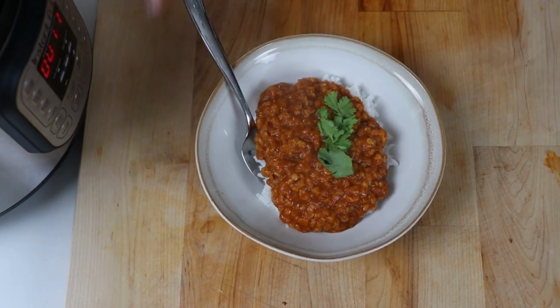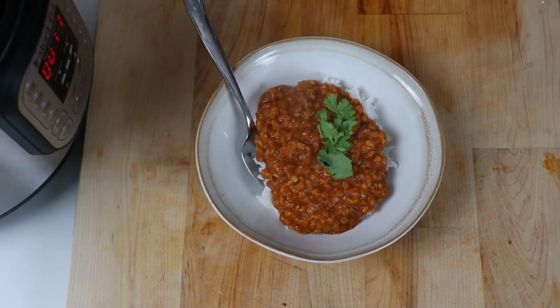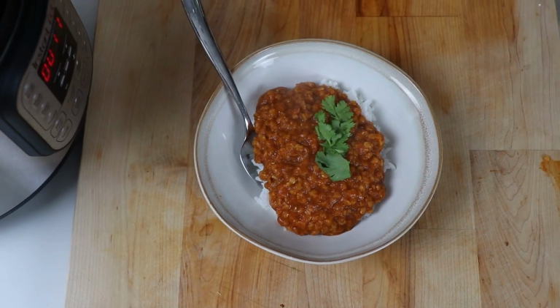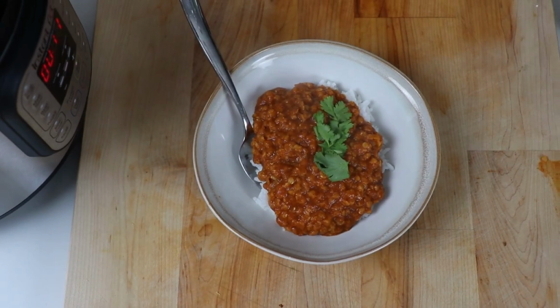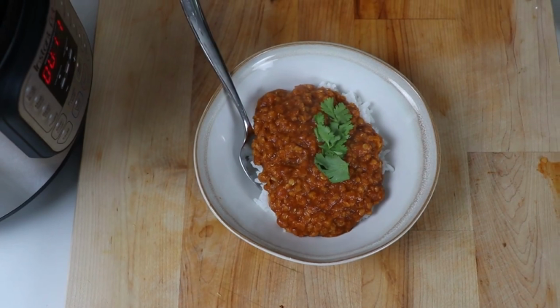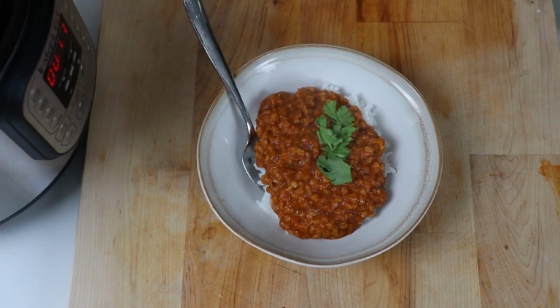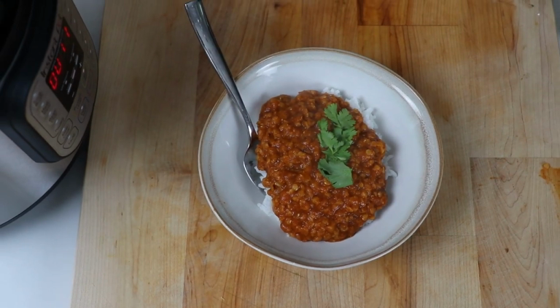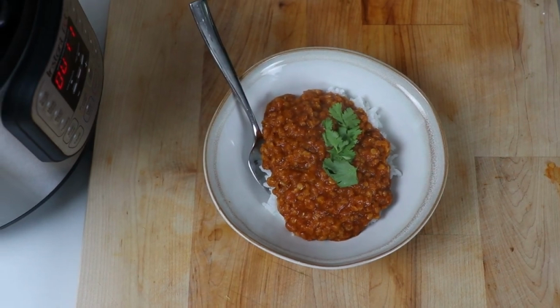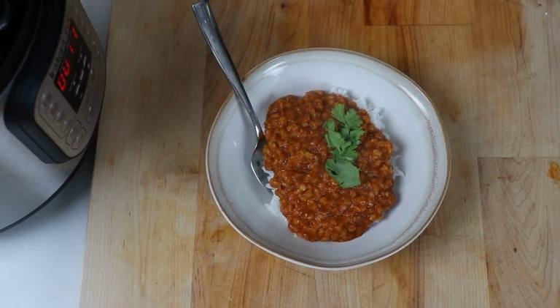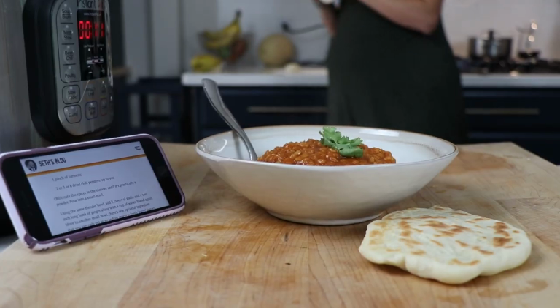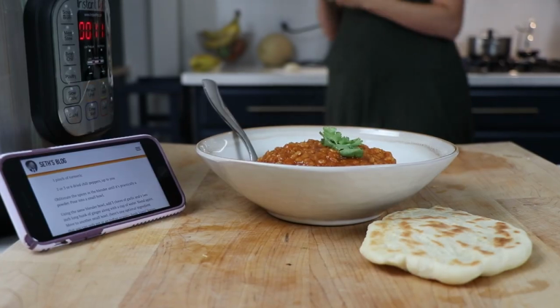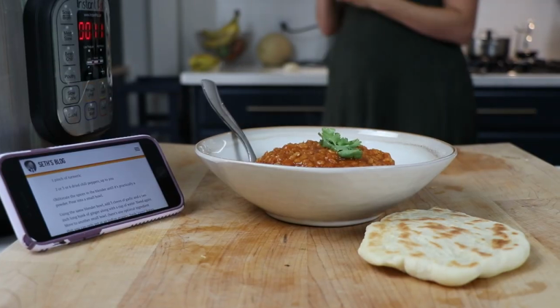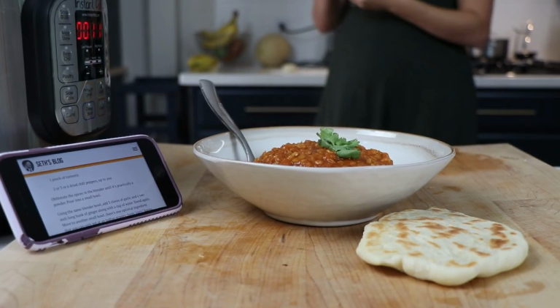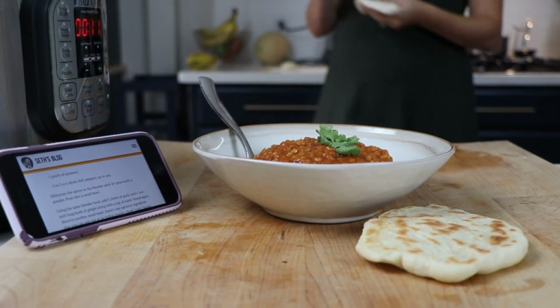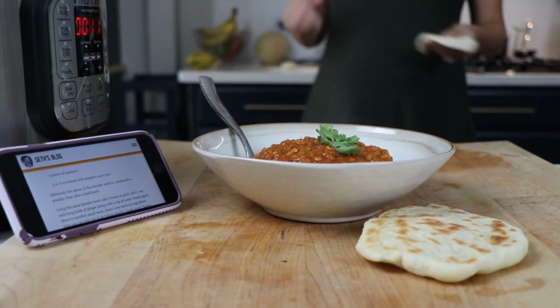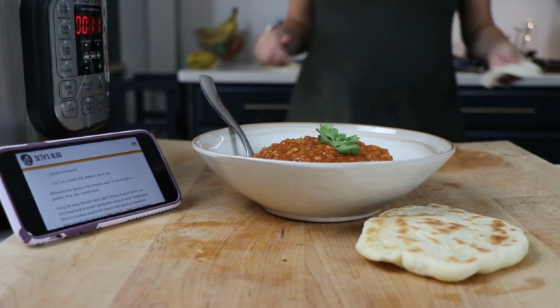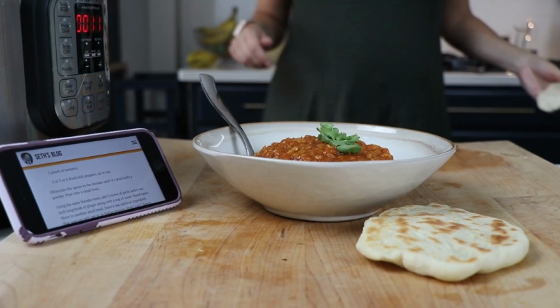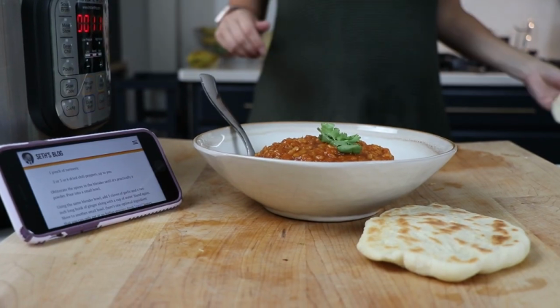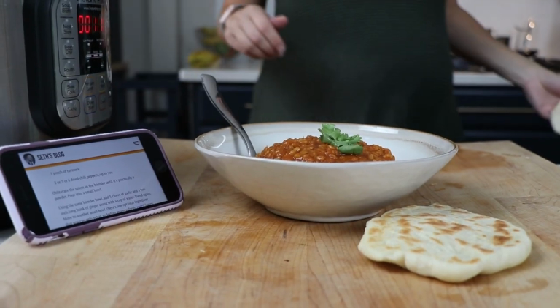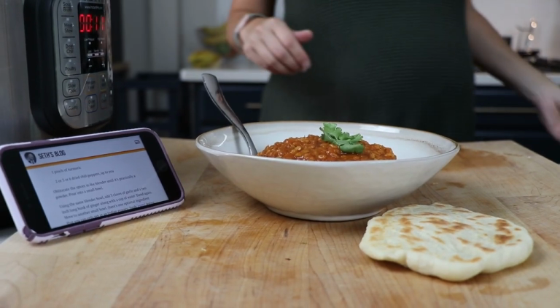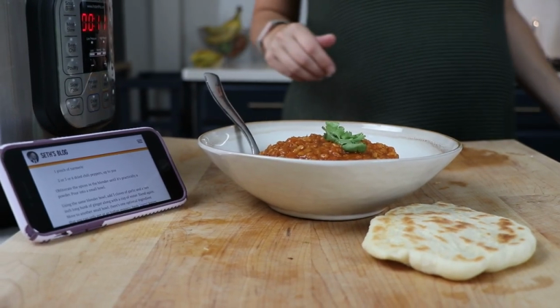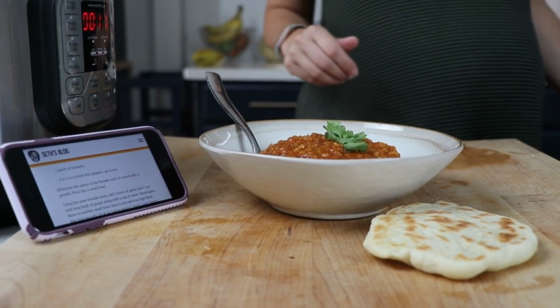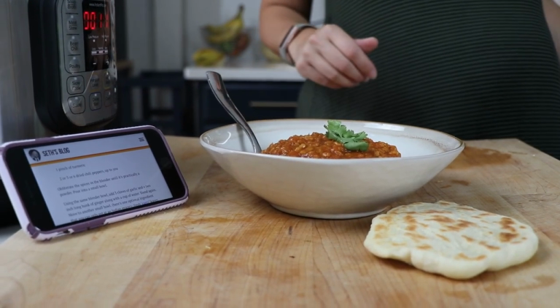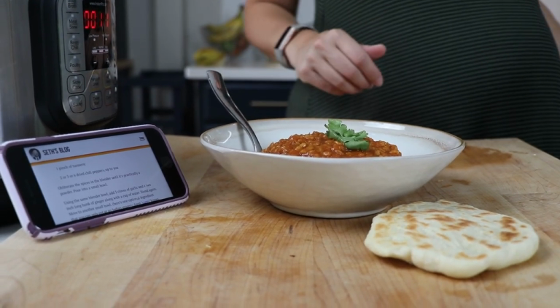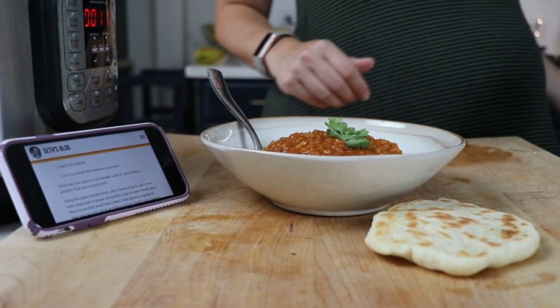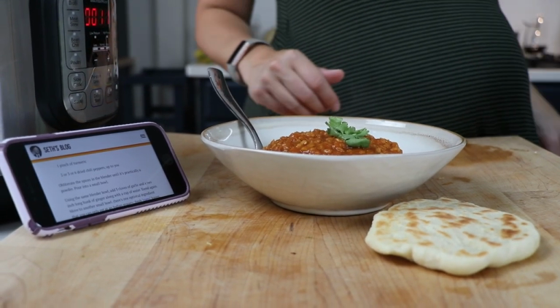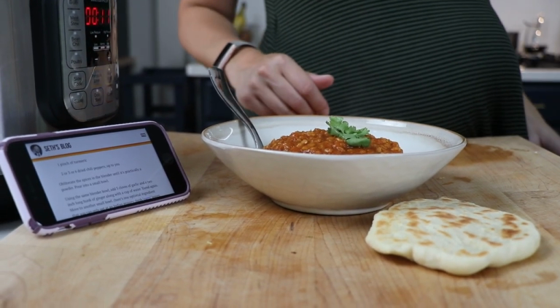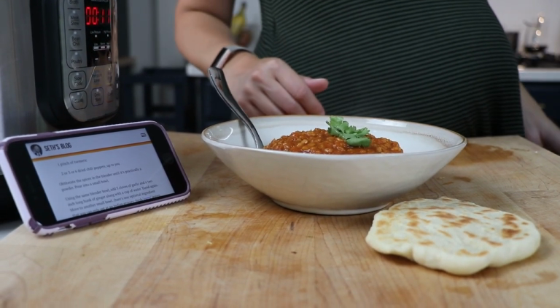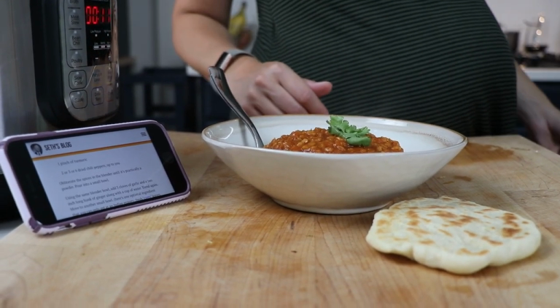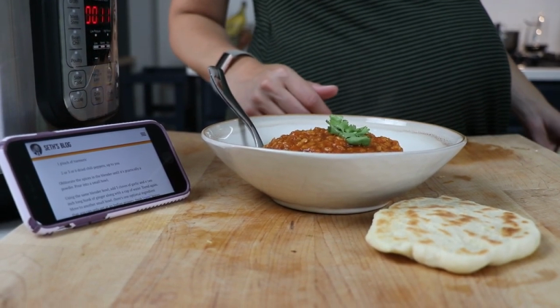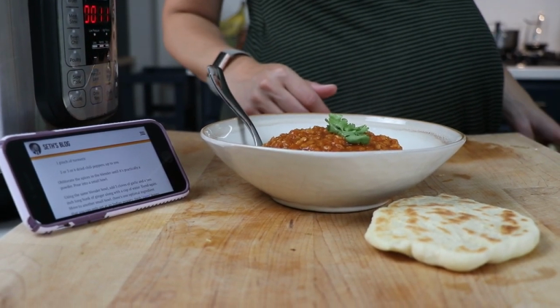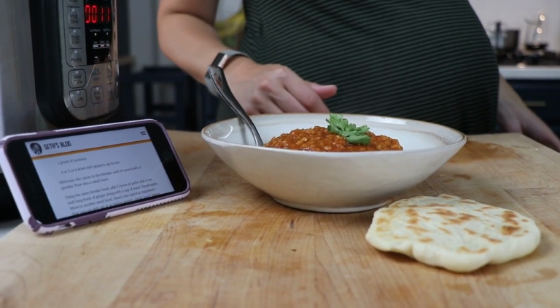We also made some vegan naan using Nora Cook's recipe. It took like five minutes.